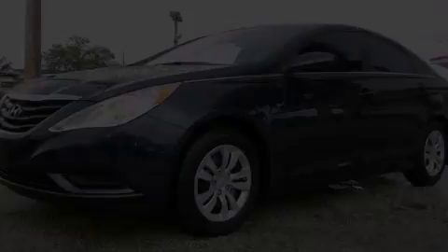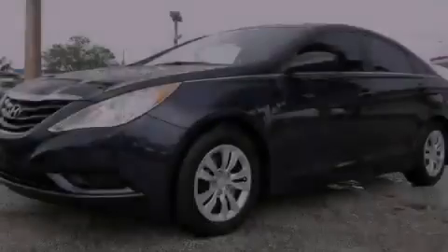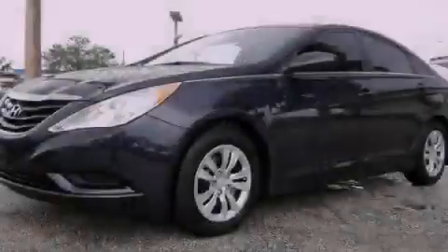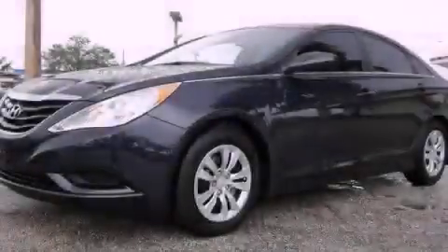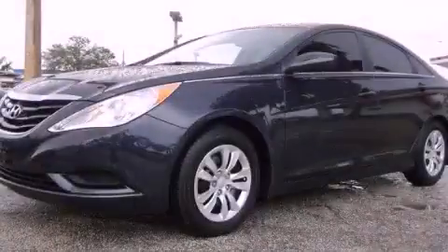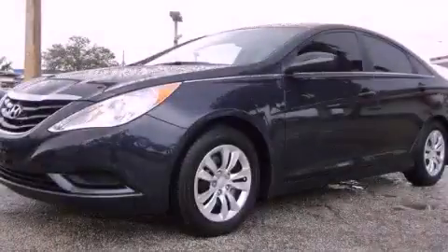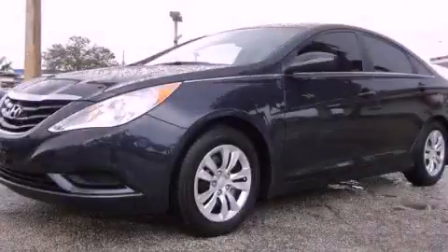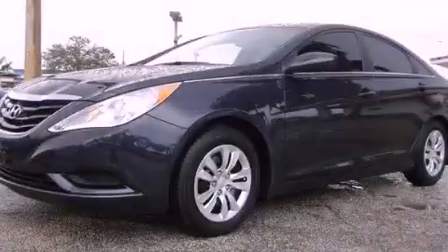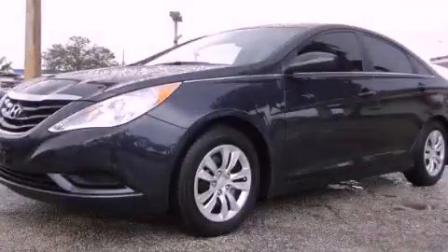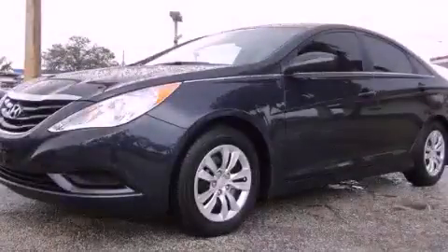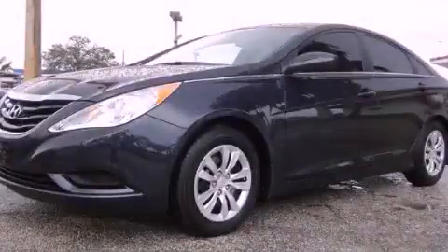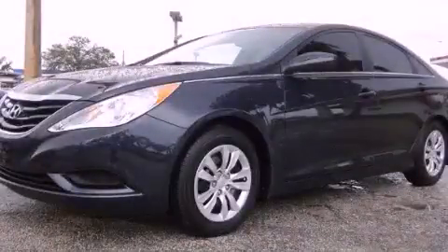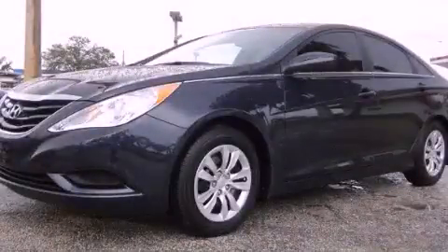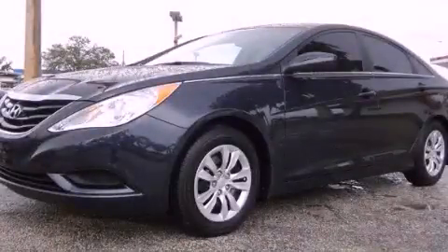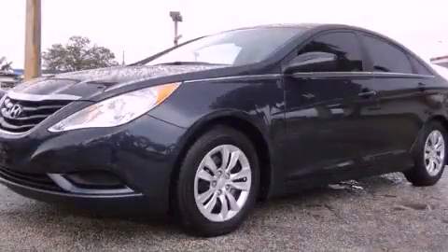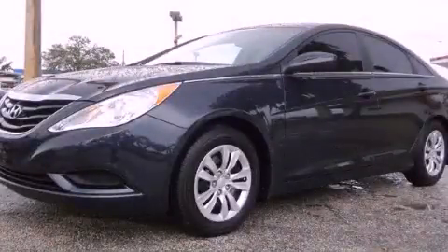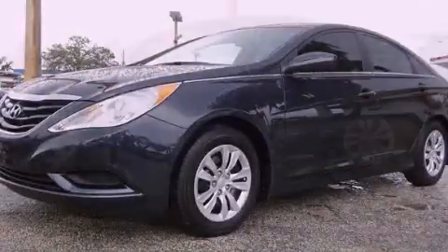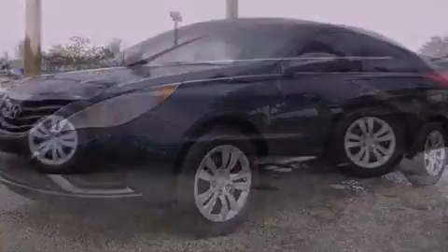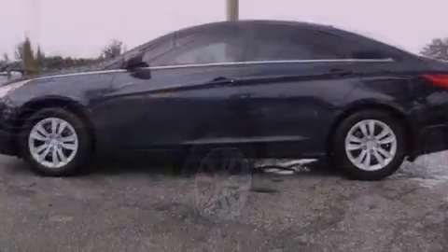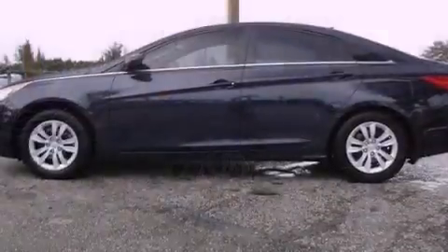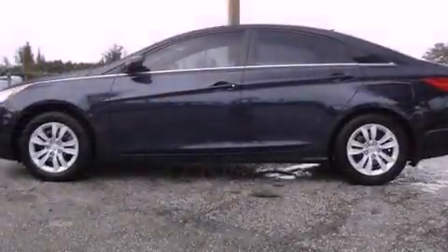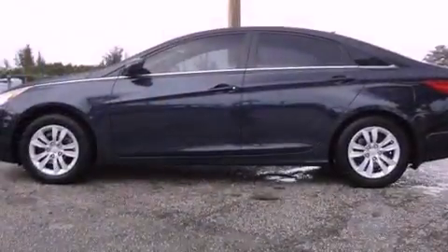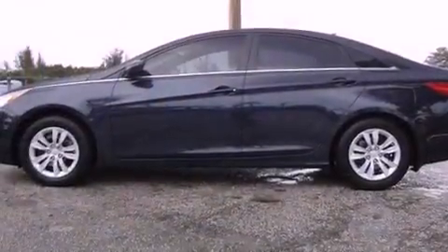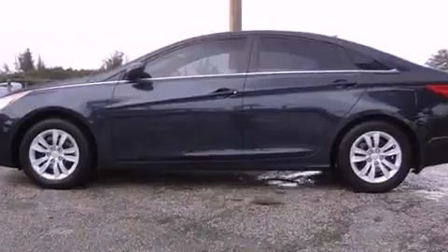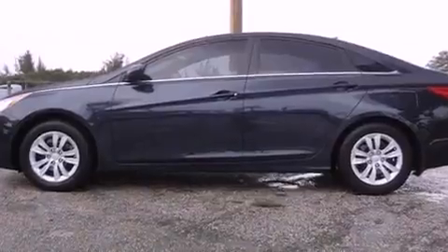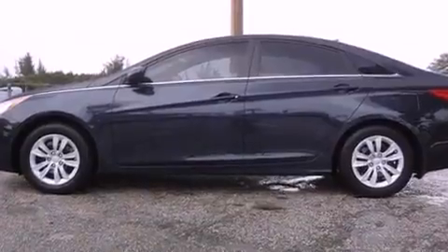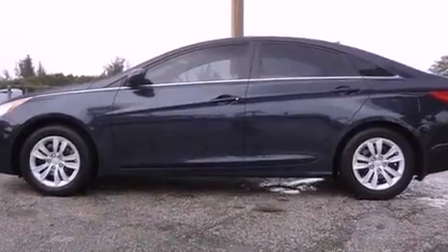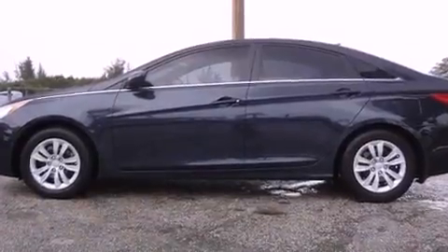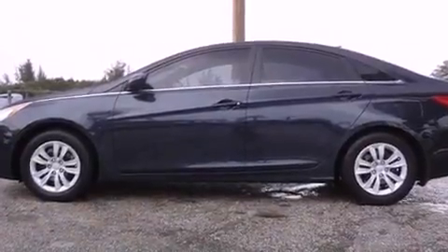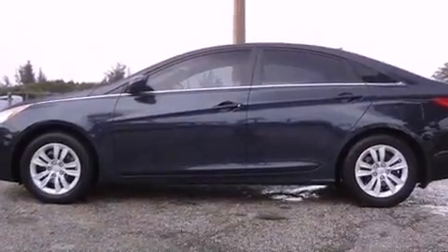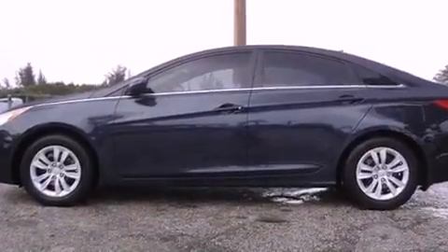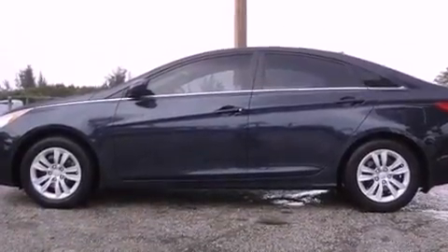This is a 2013 Hyundai Sonata. It has a four-cylinder engine and an automatic transmission.